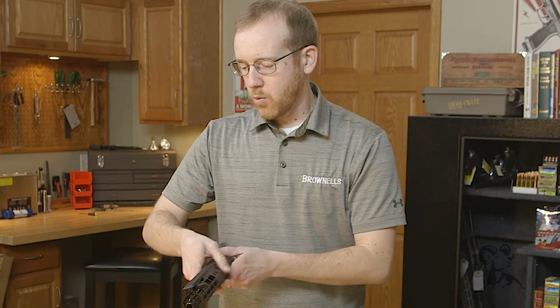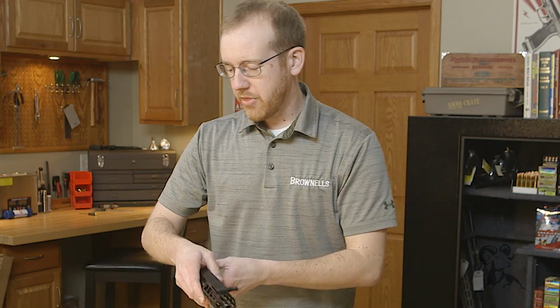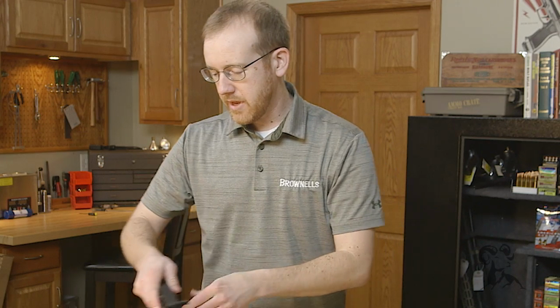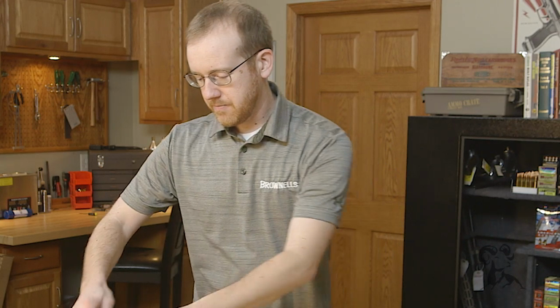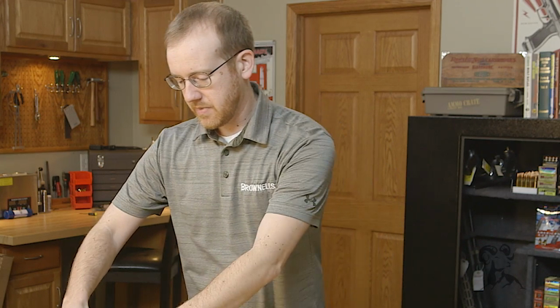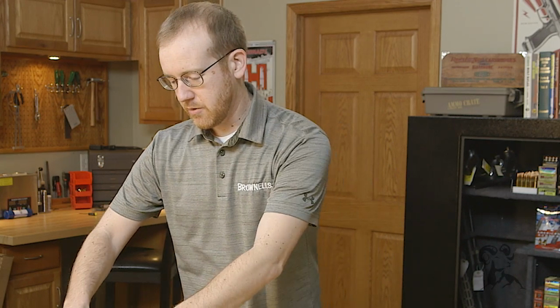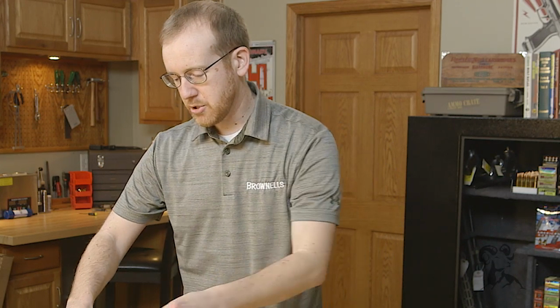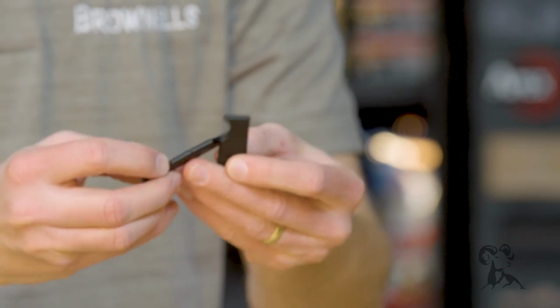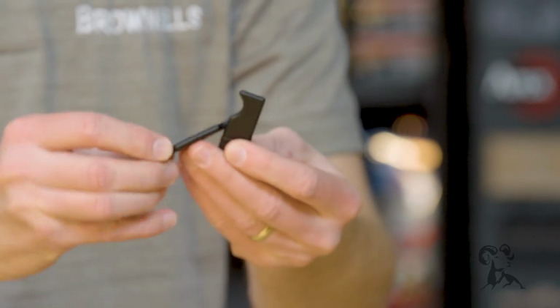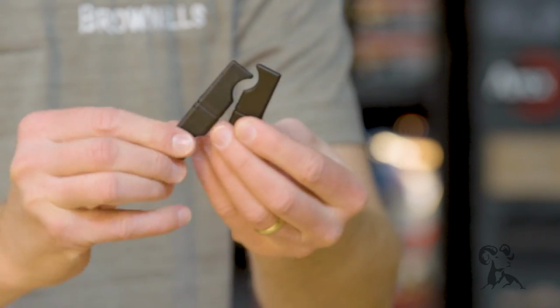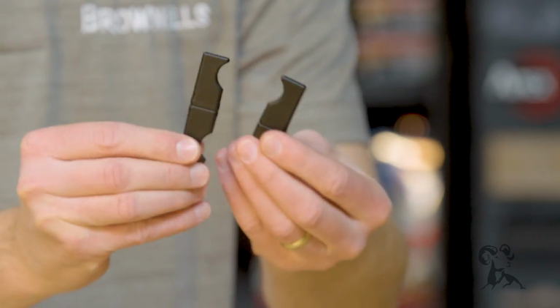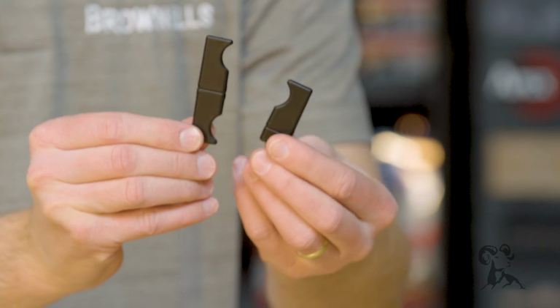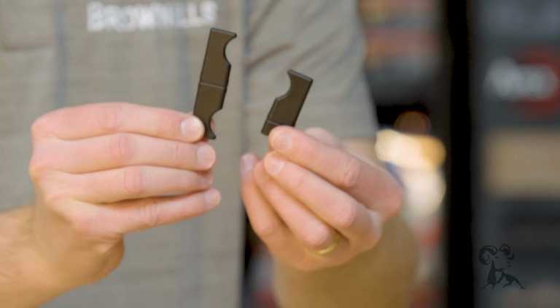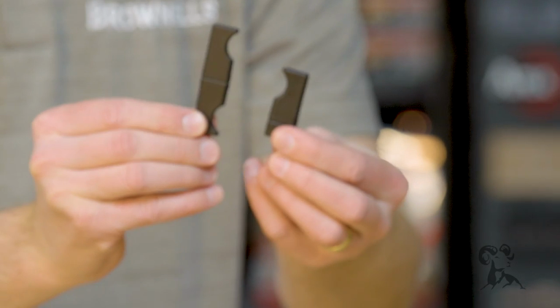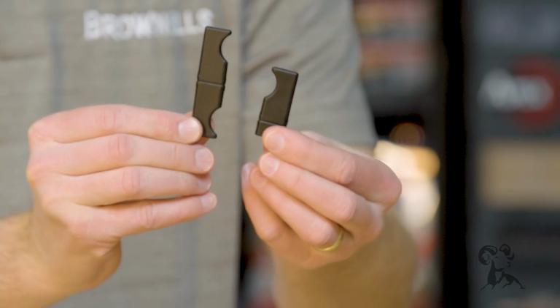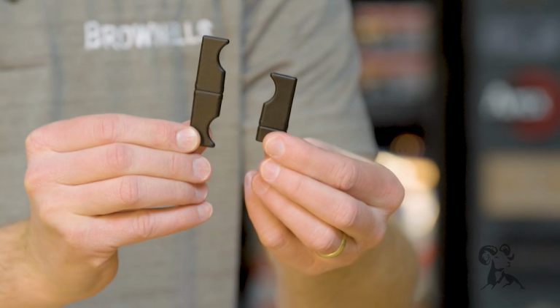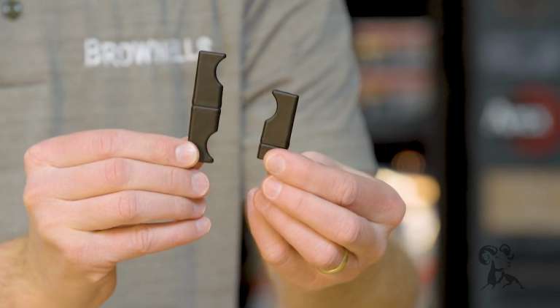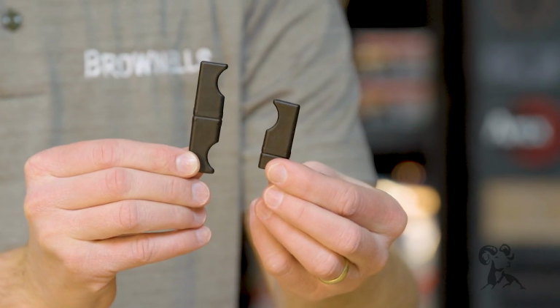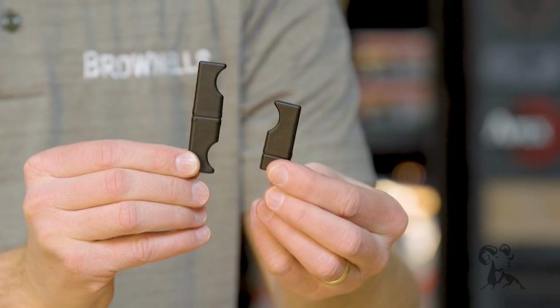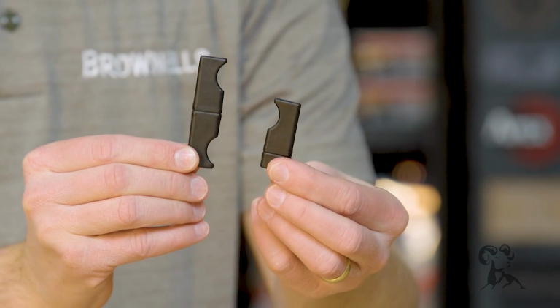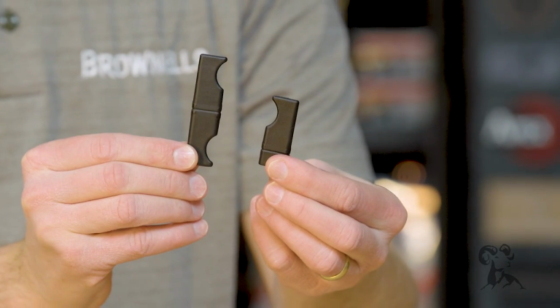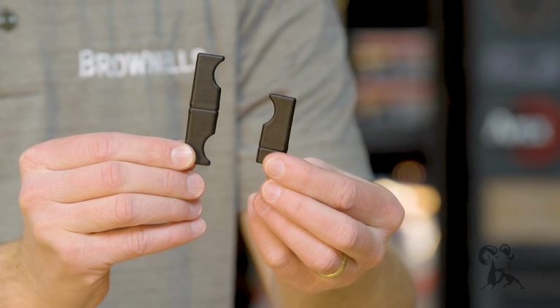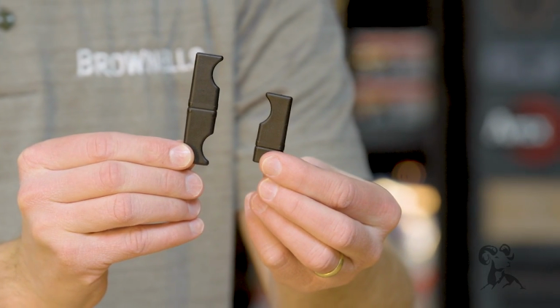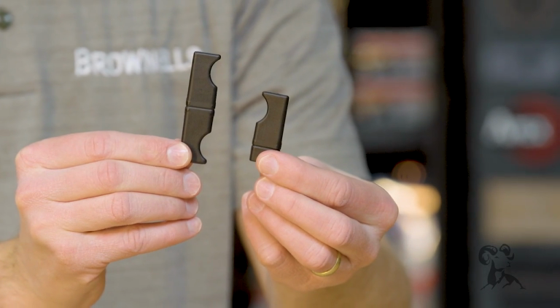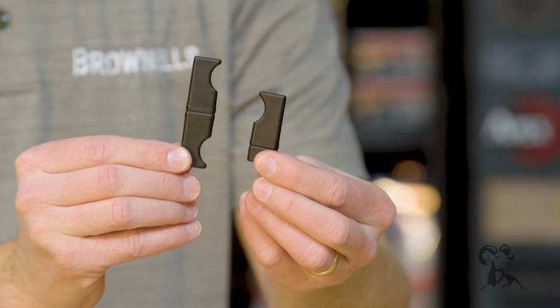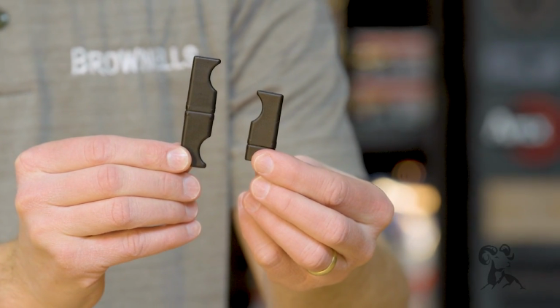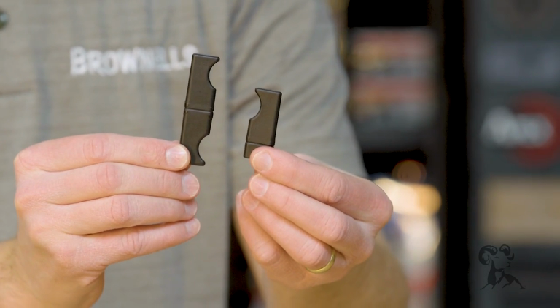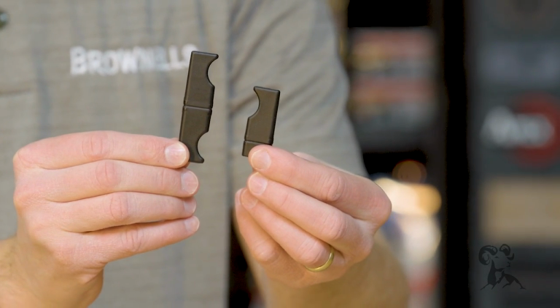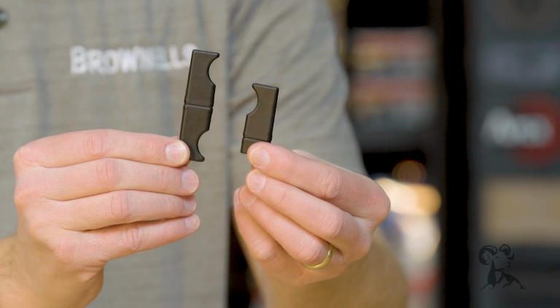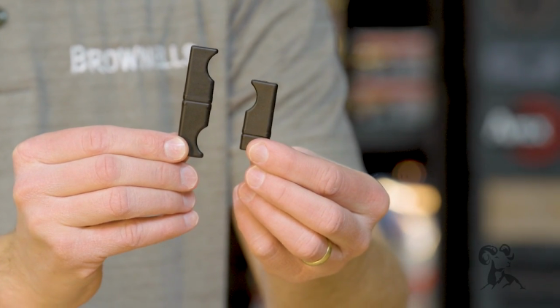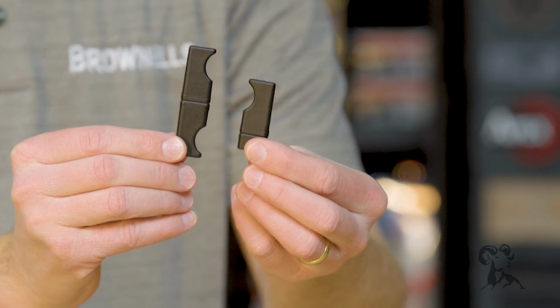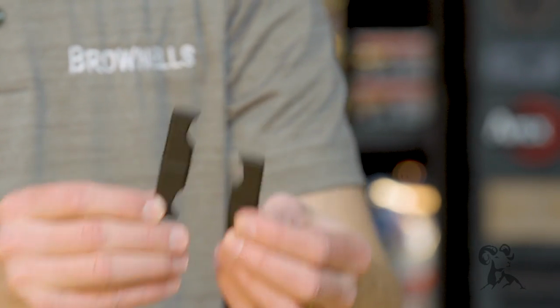With that, when you purchase the upper receiver, you do get two others — you get a slightly enlarged one and then an ambidextrous charging handle right there.